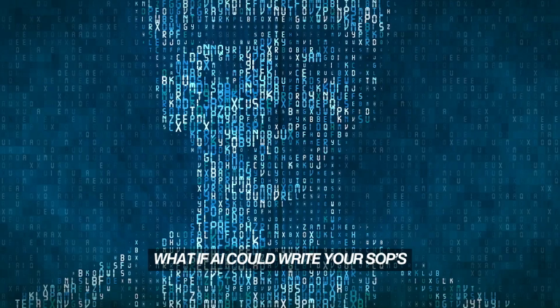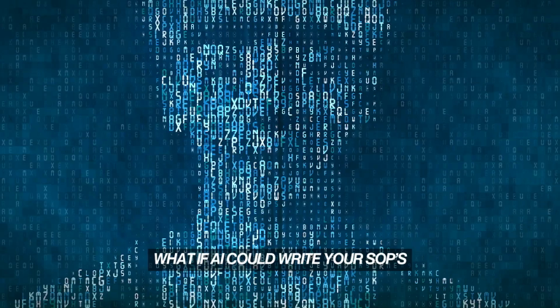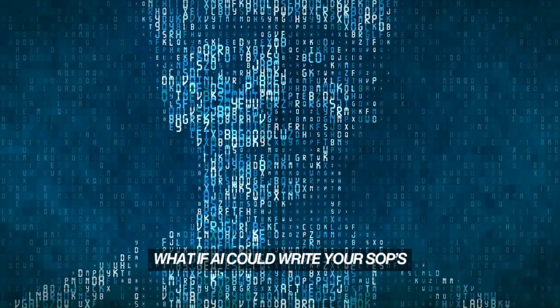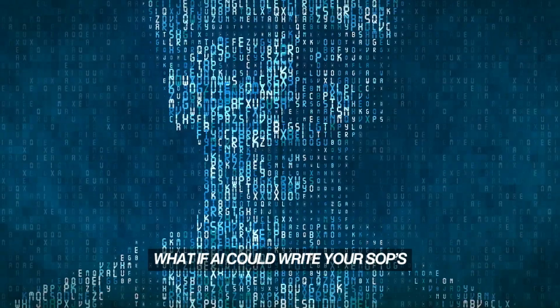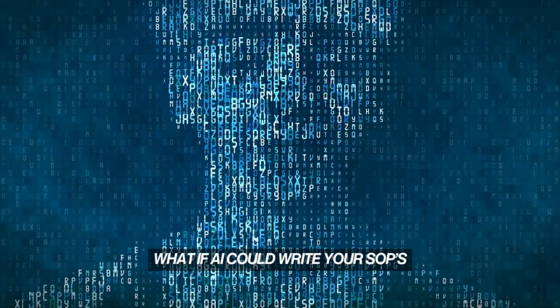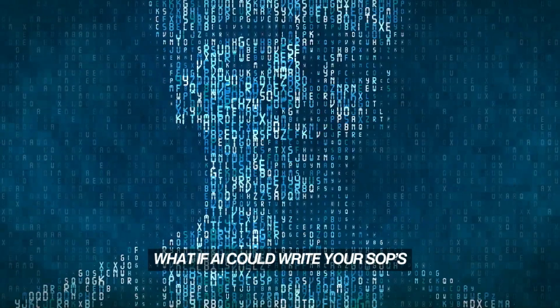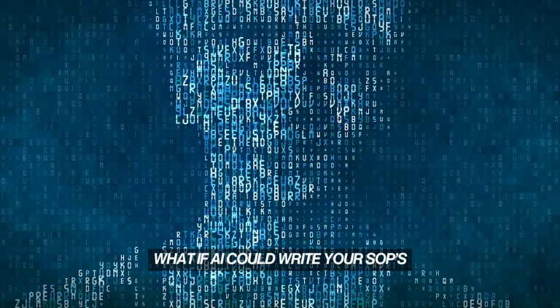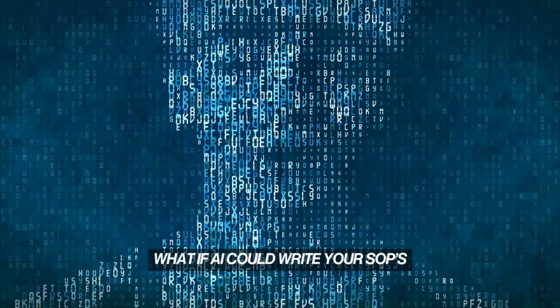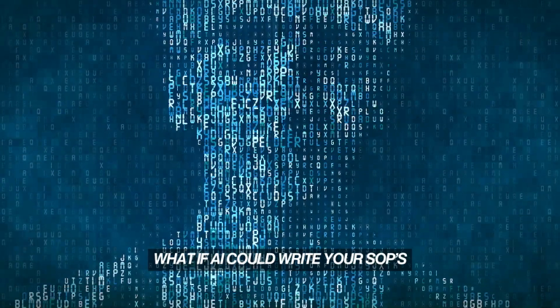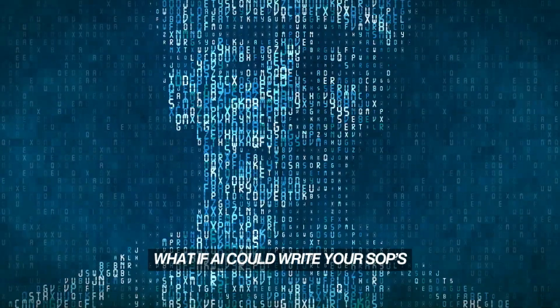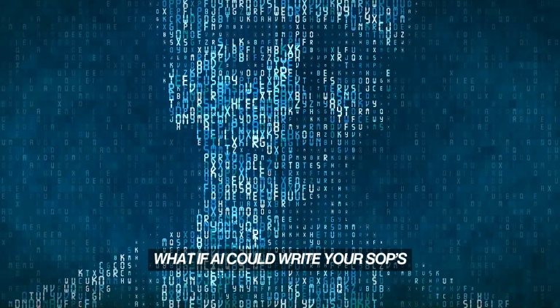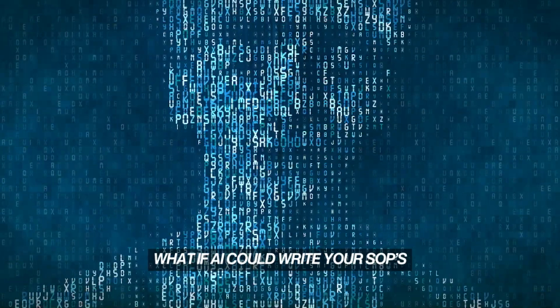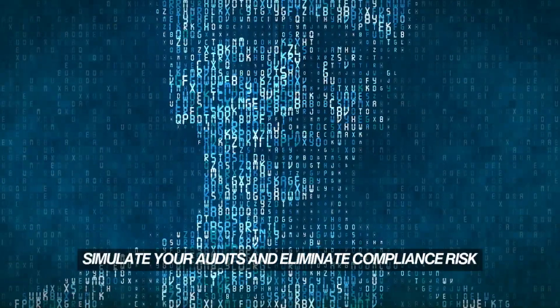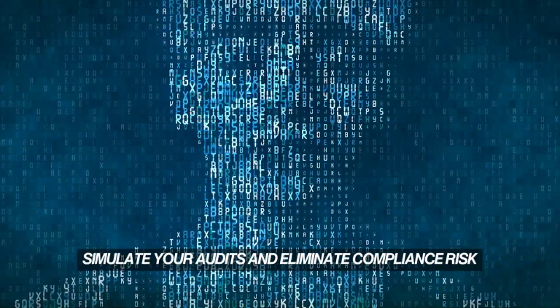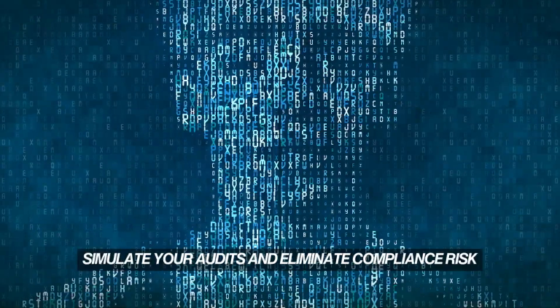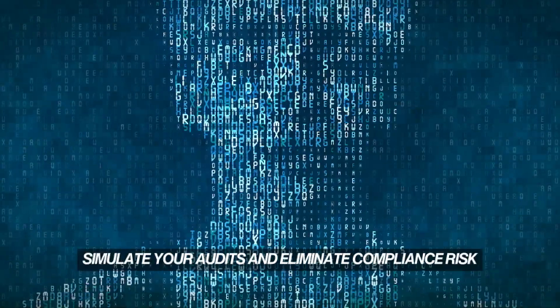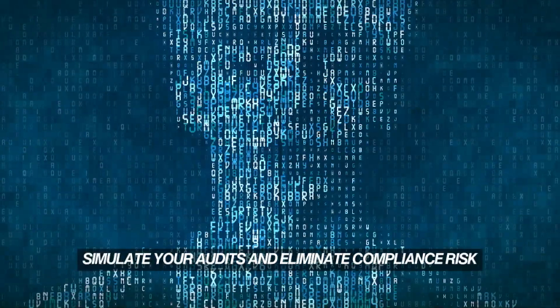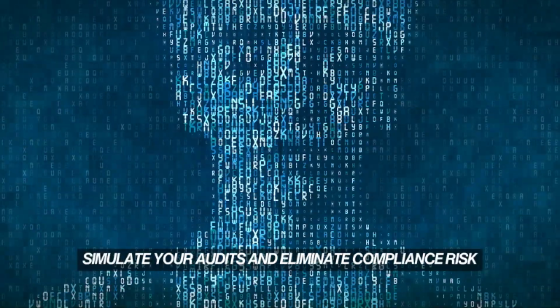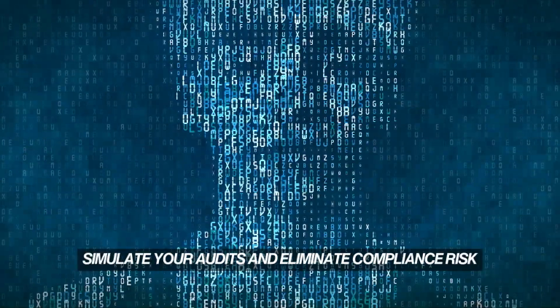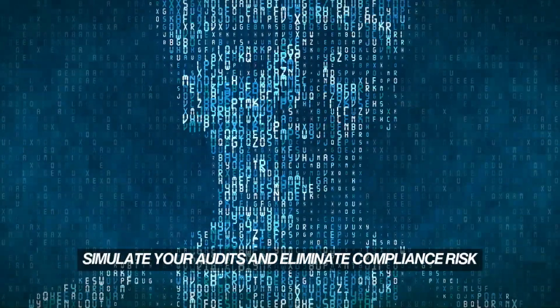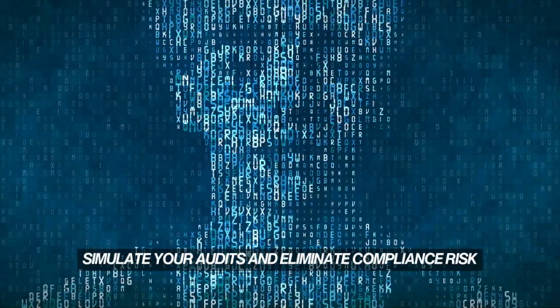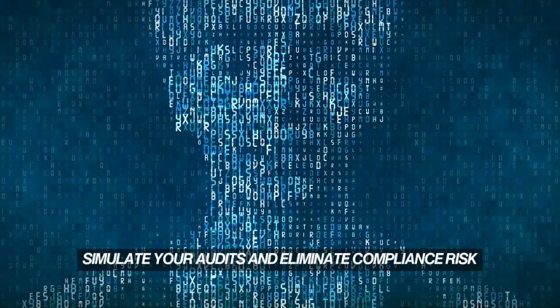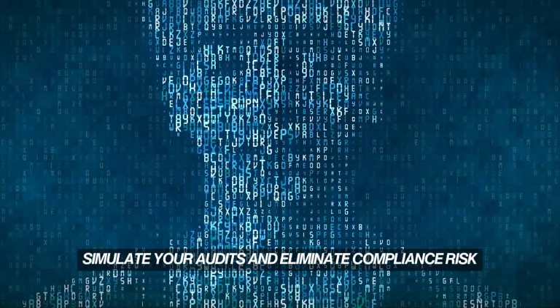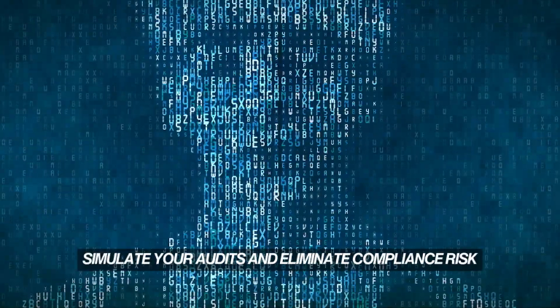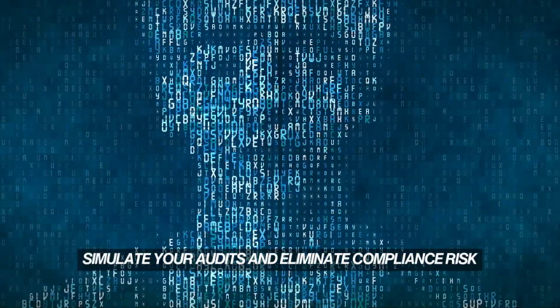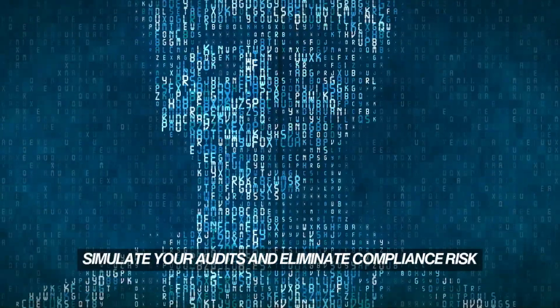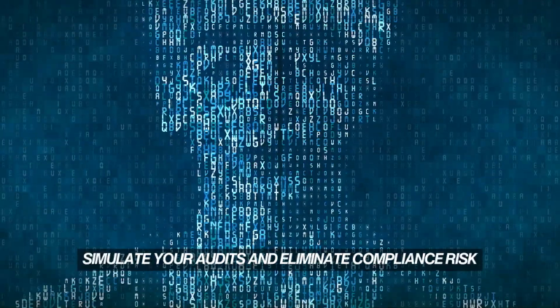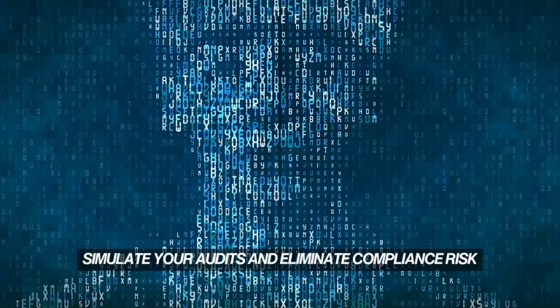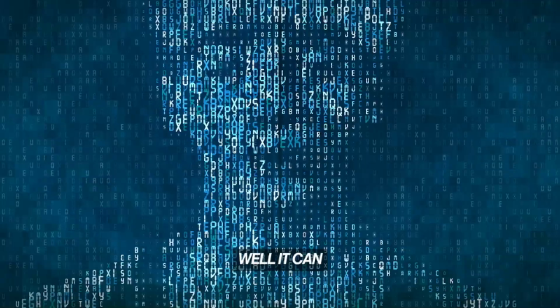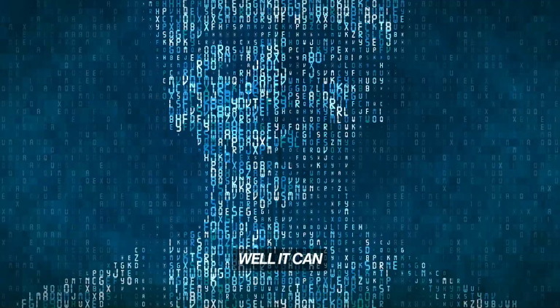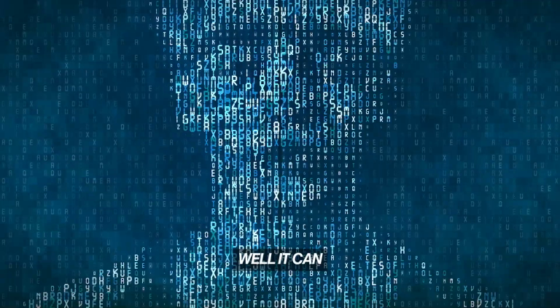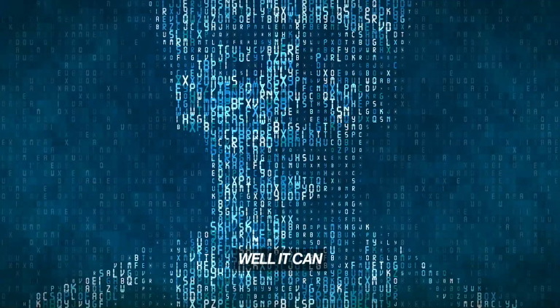What if AI could write your SOPs, simulate your audits, and eliminate compliance risk? Well, it can.